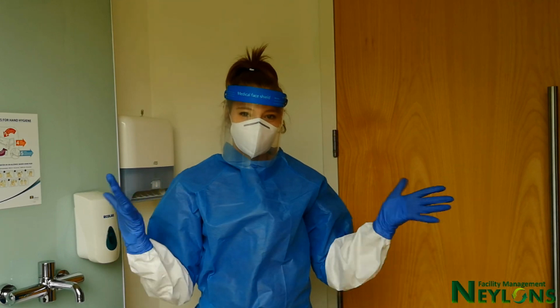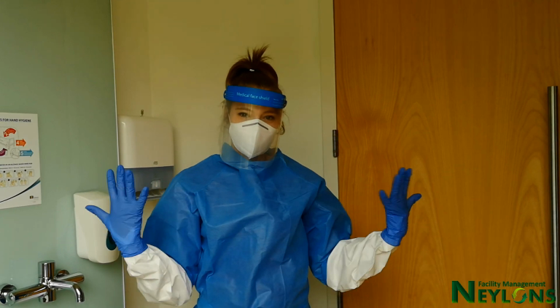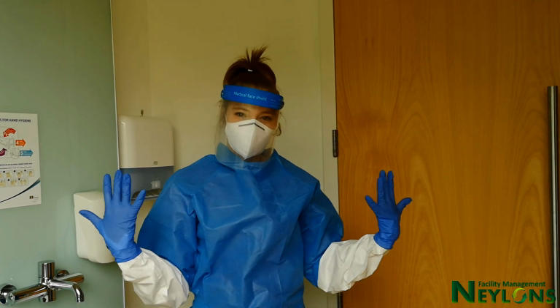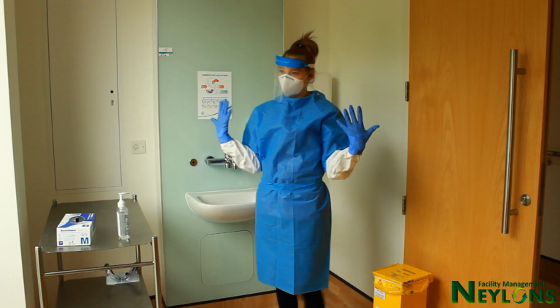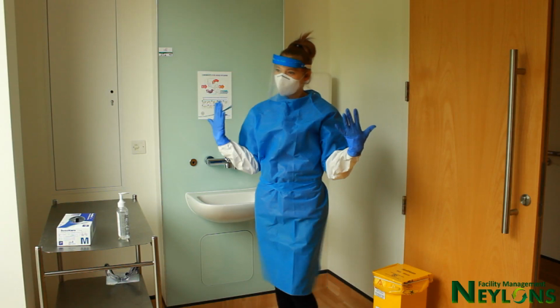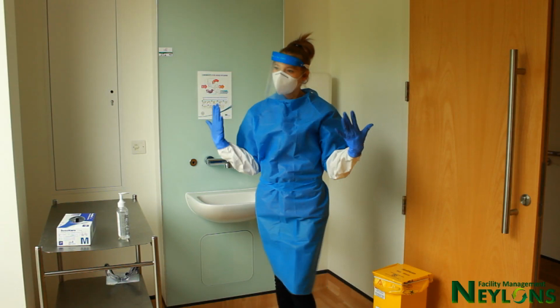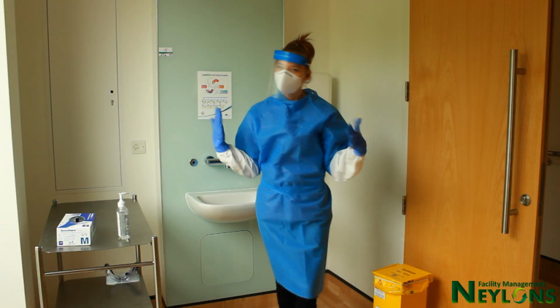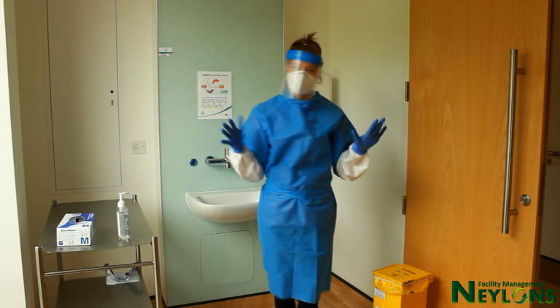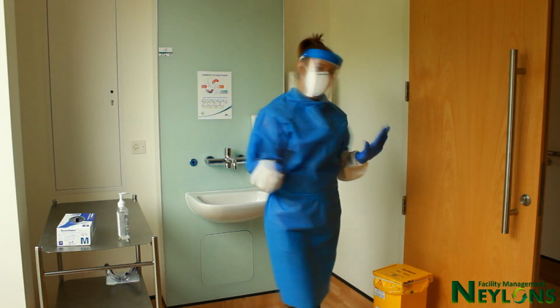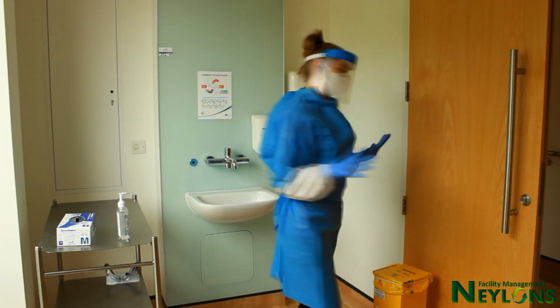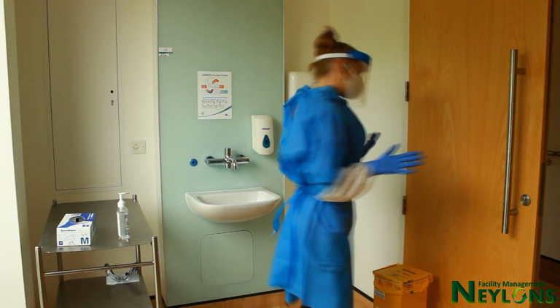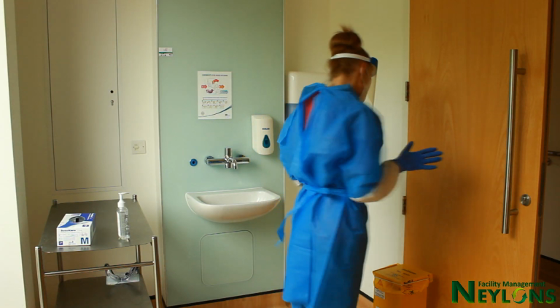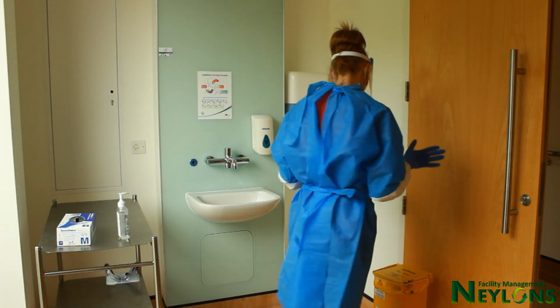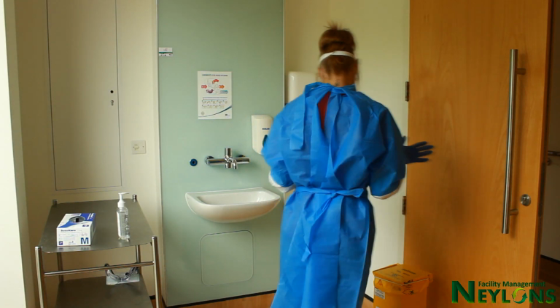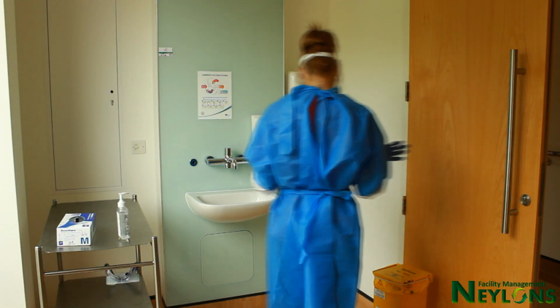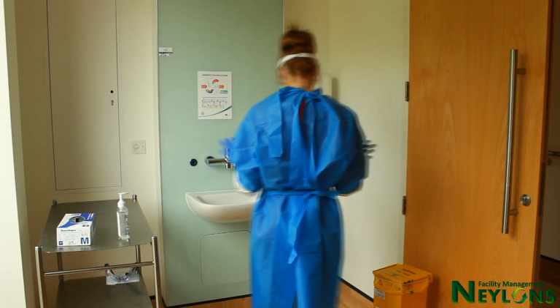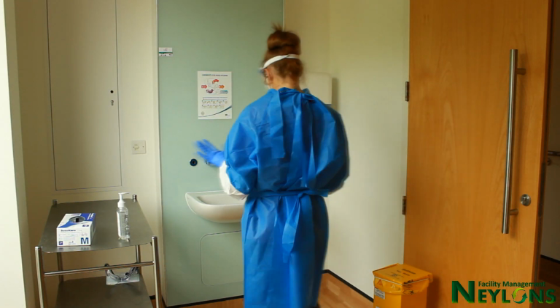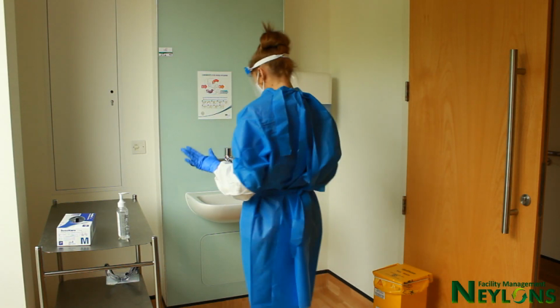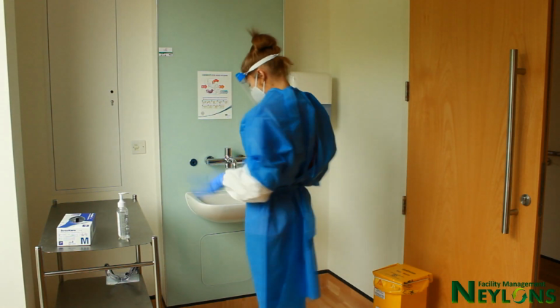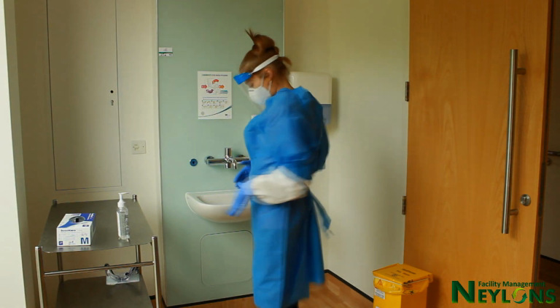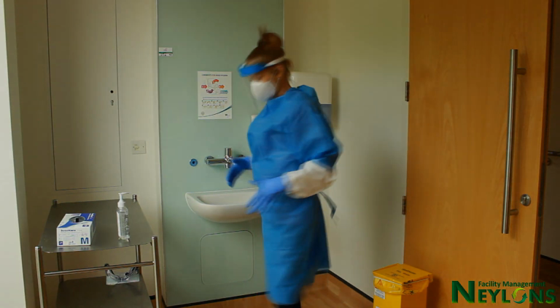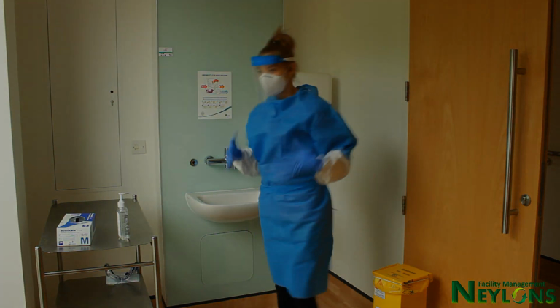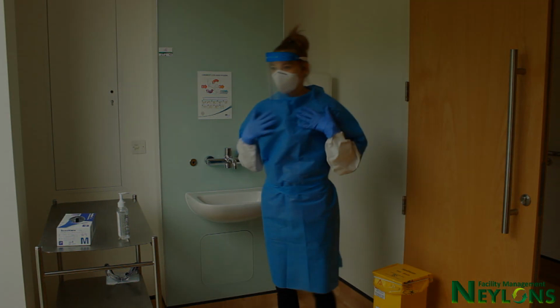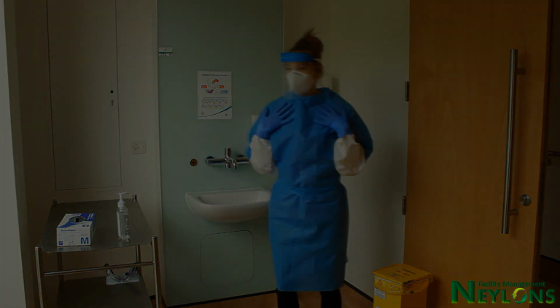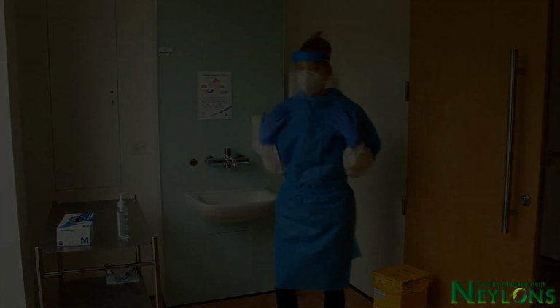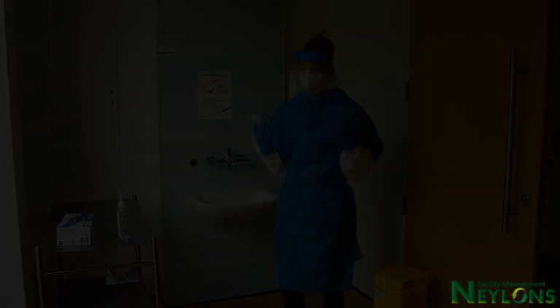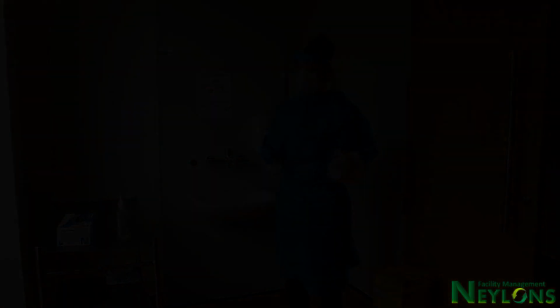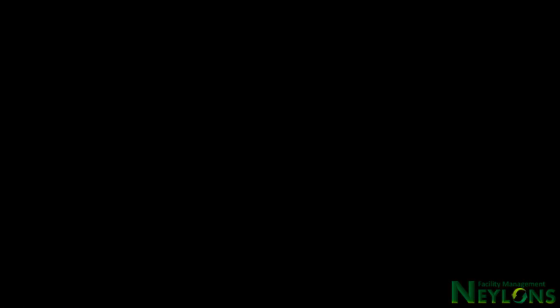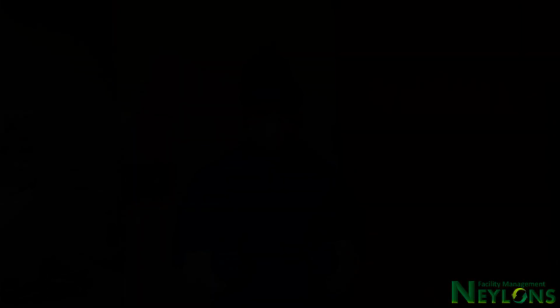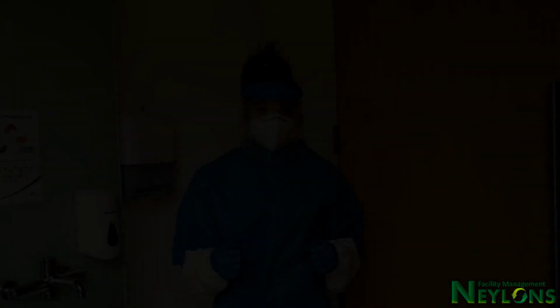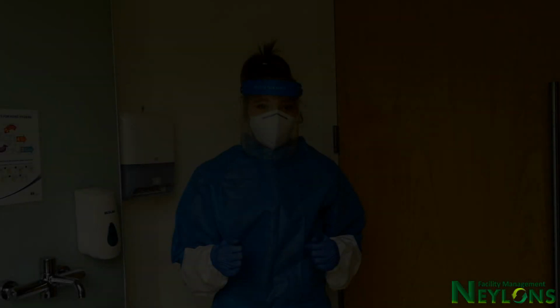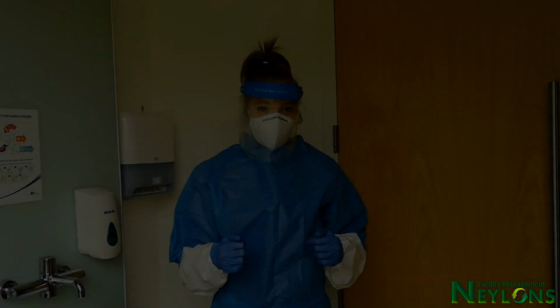If possible, have a buddy to check that your PPE is on correctly before carrying out a task.